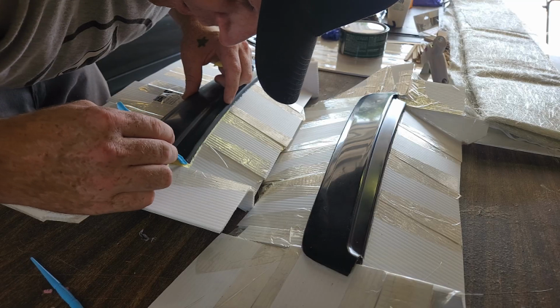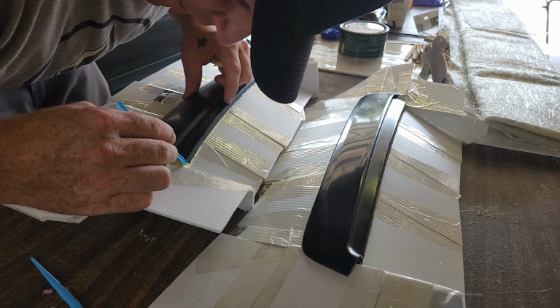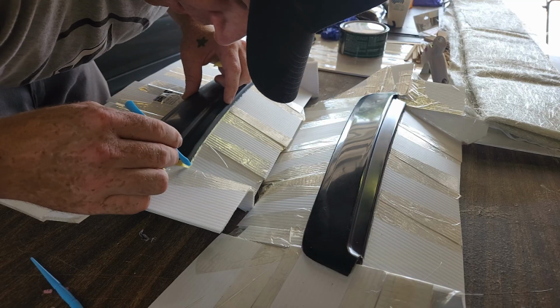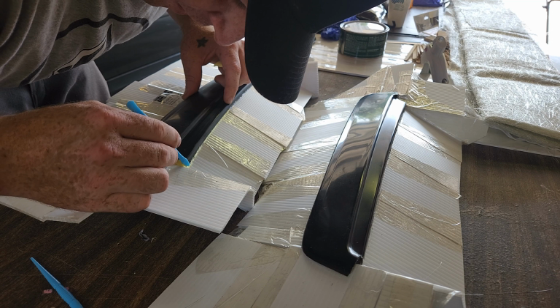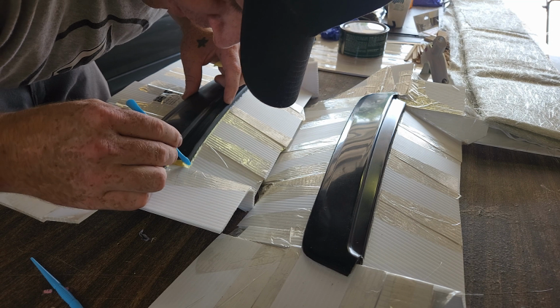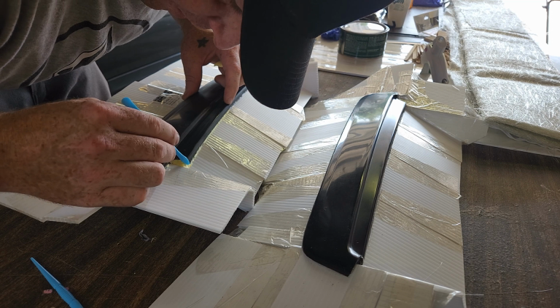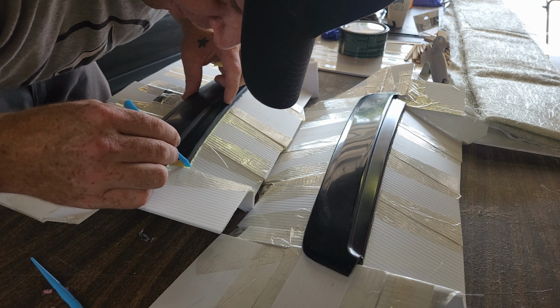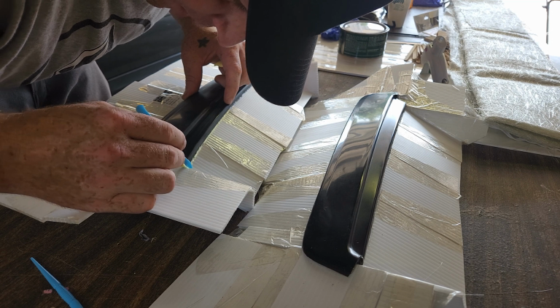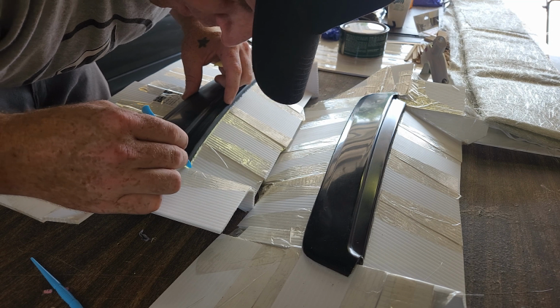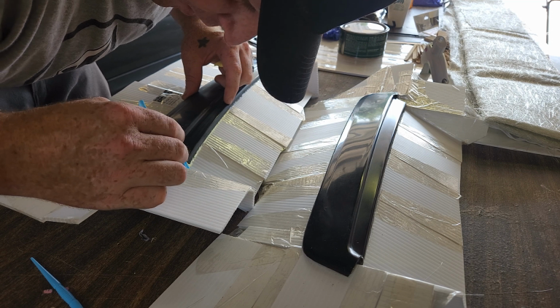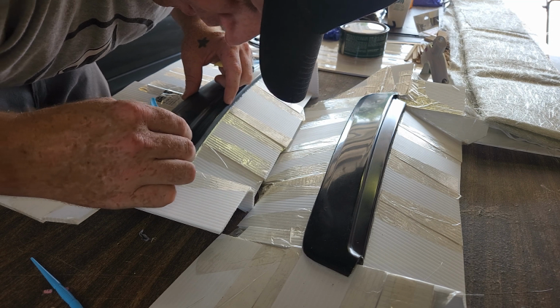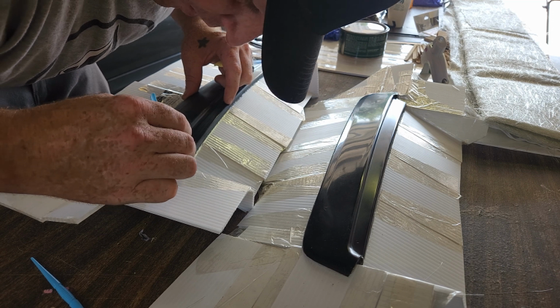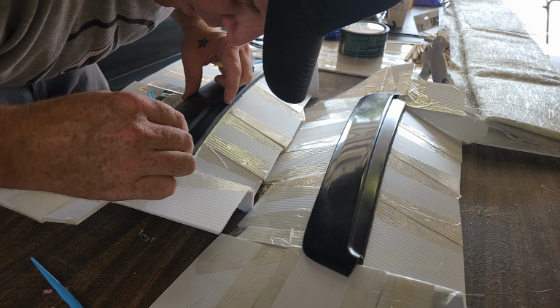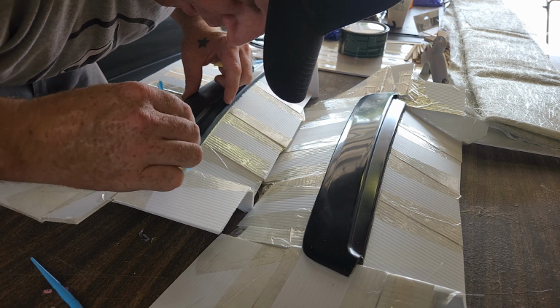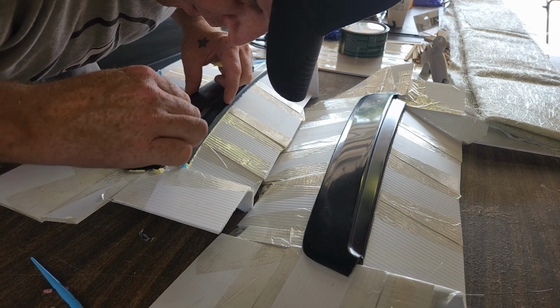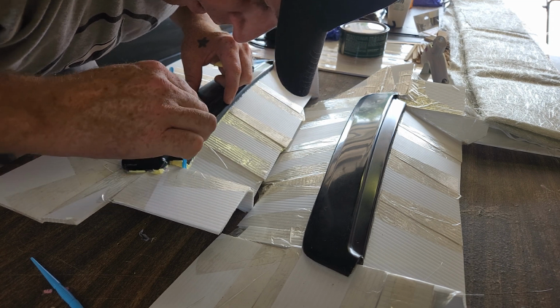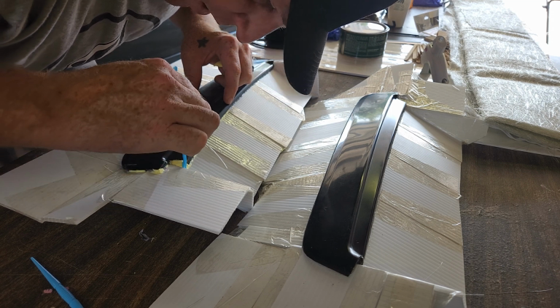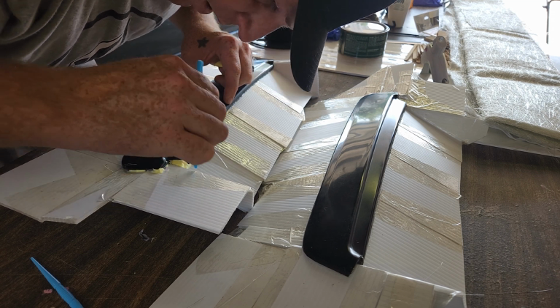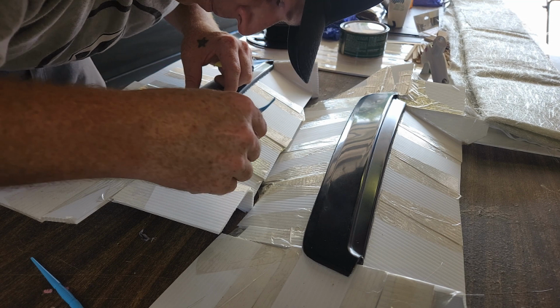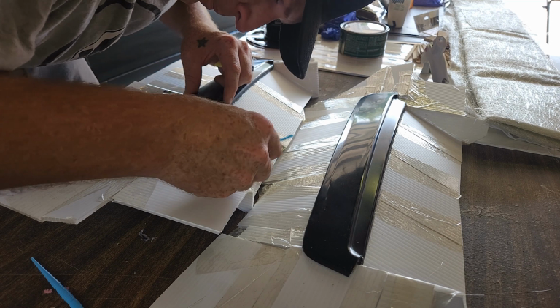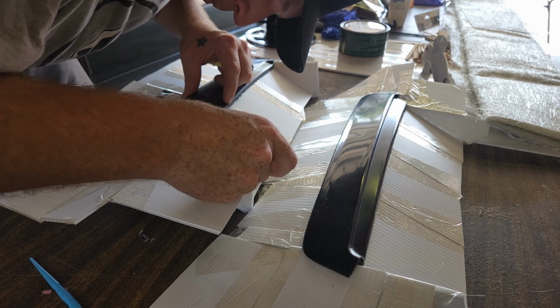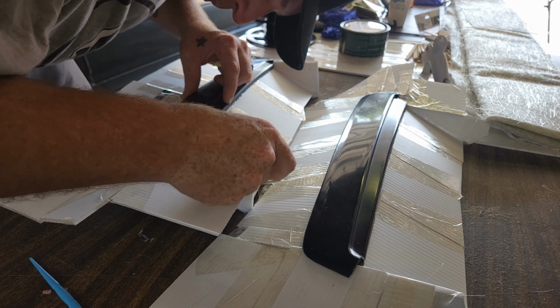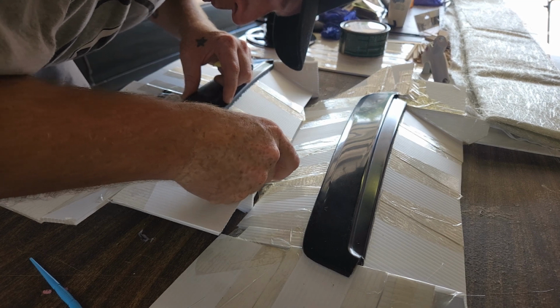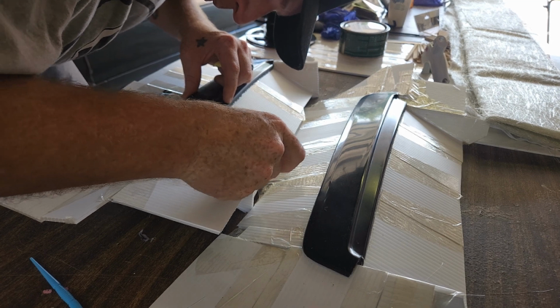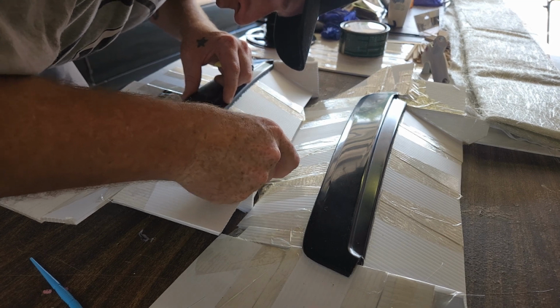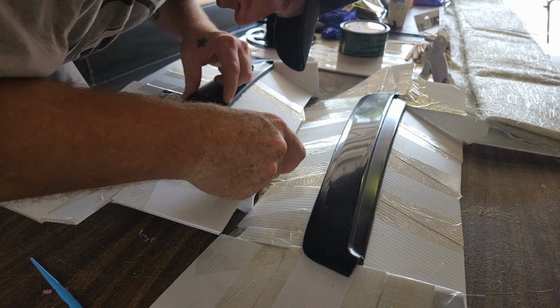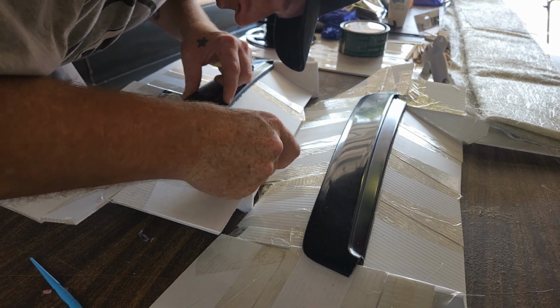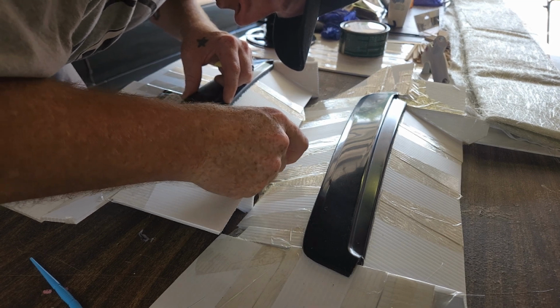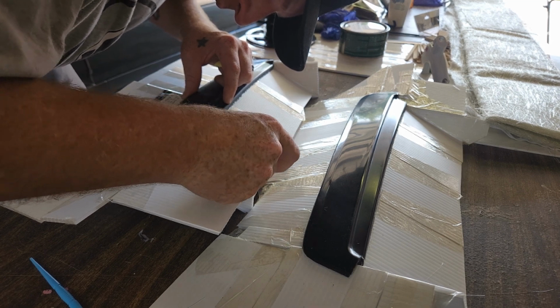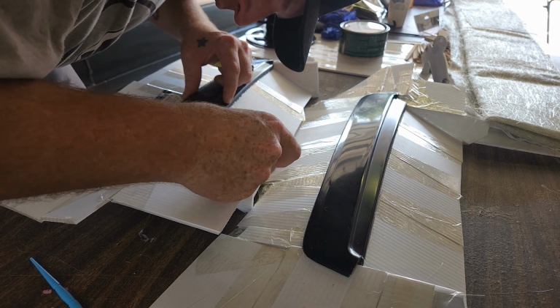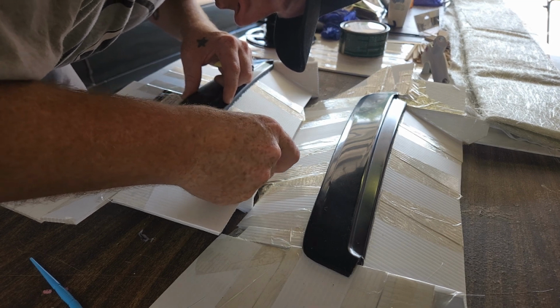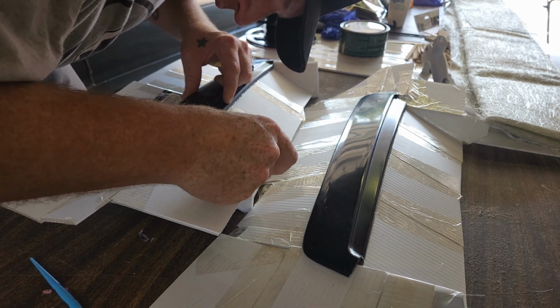Once you've got the flange built, you want to seal up all your cracks with tape and fill in any little gaps with modeling clay.